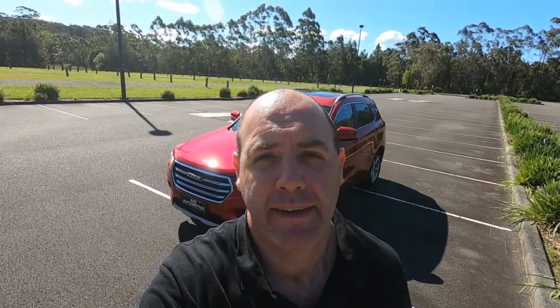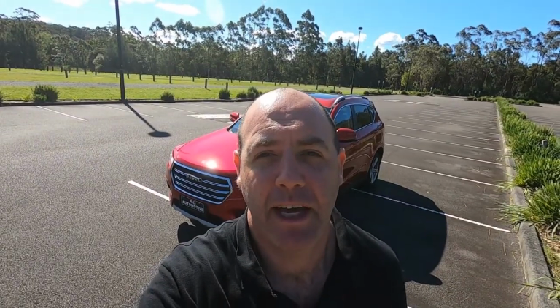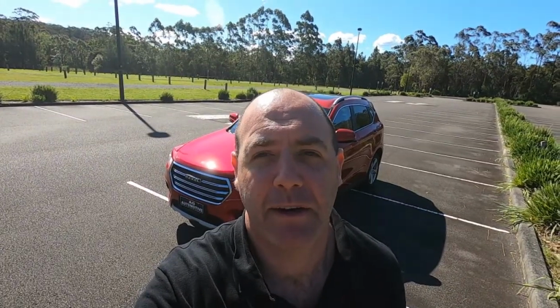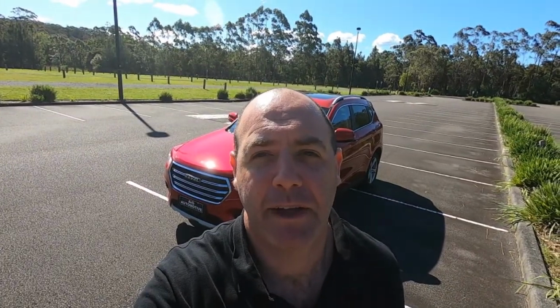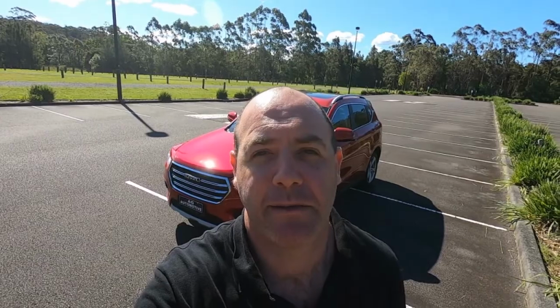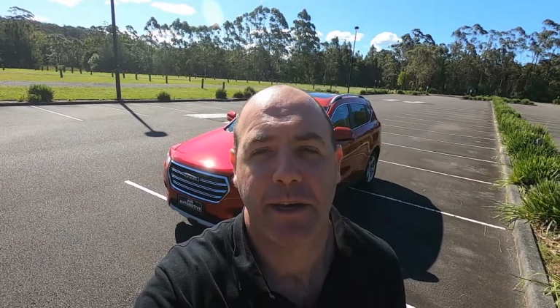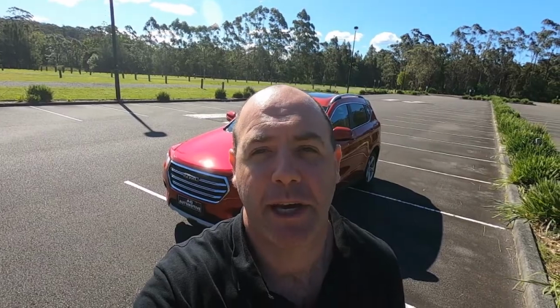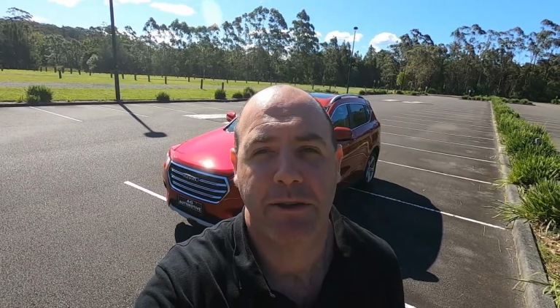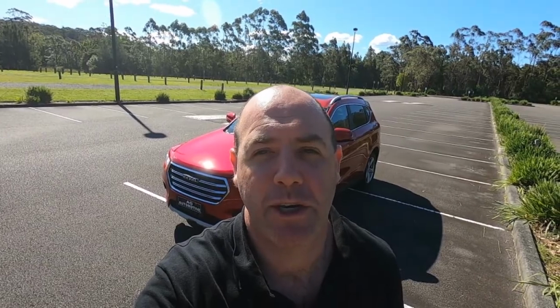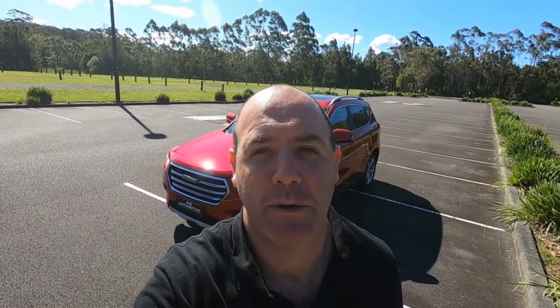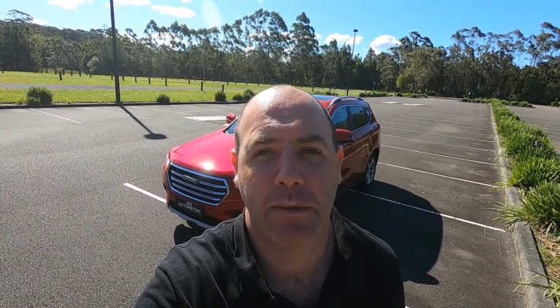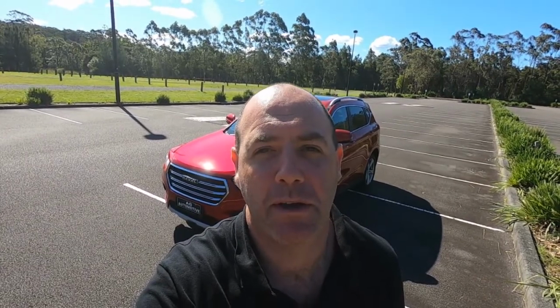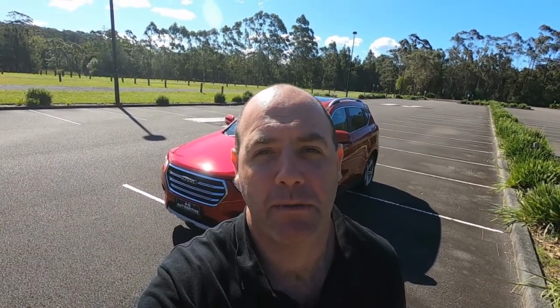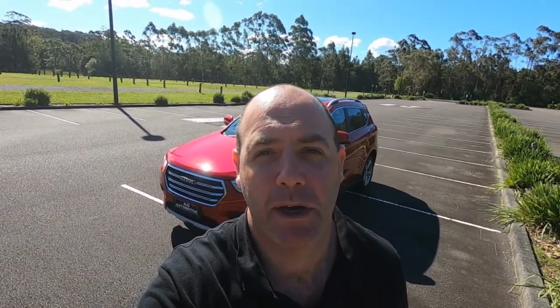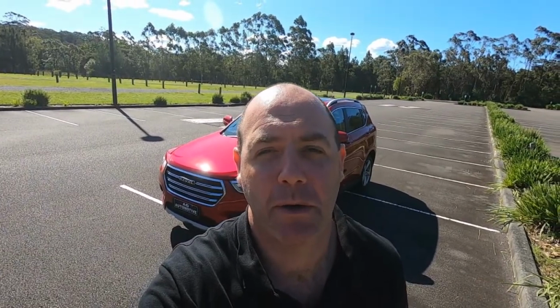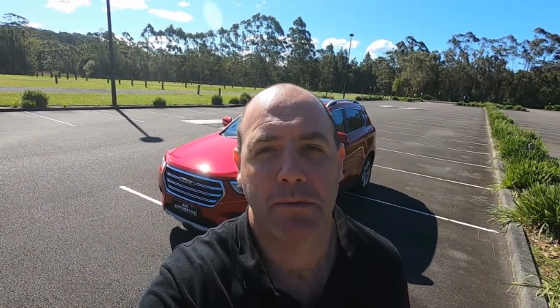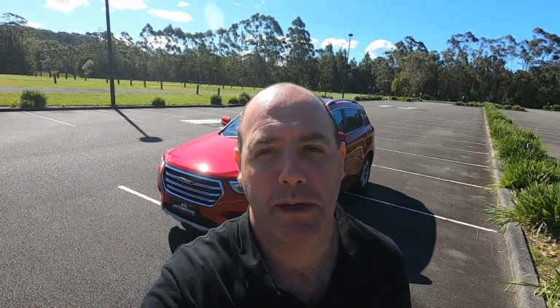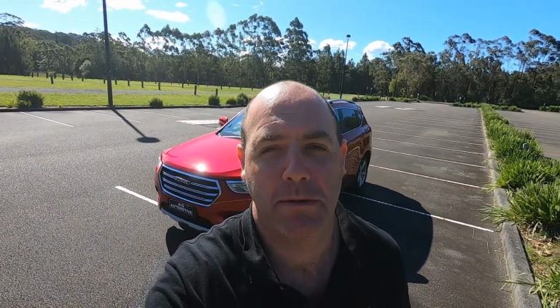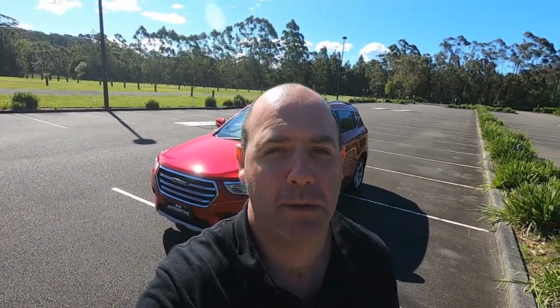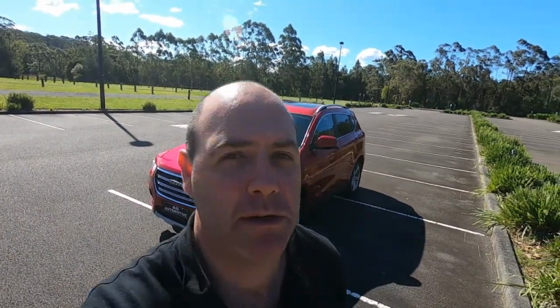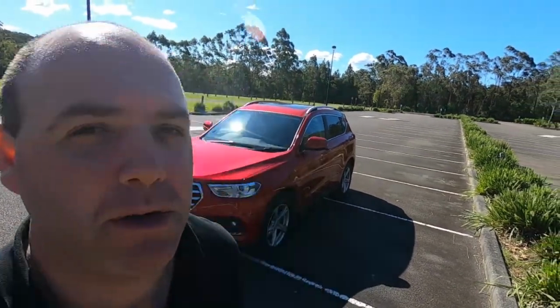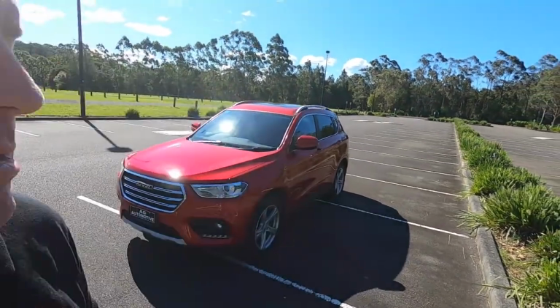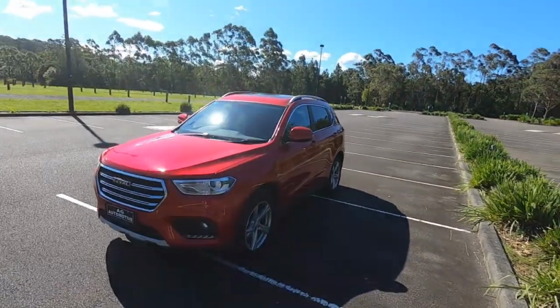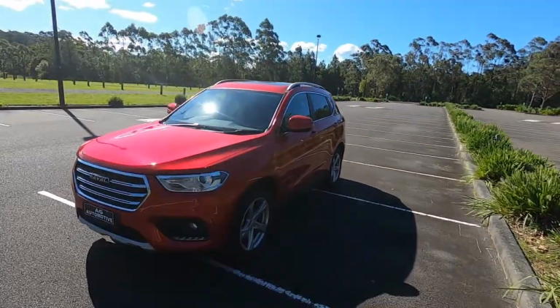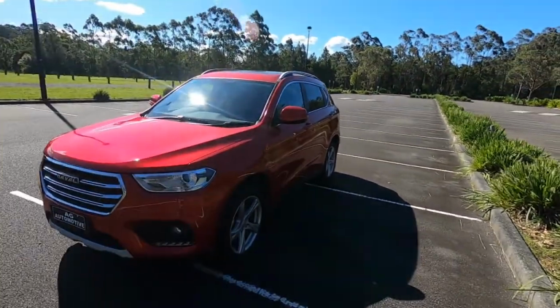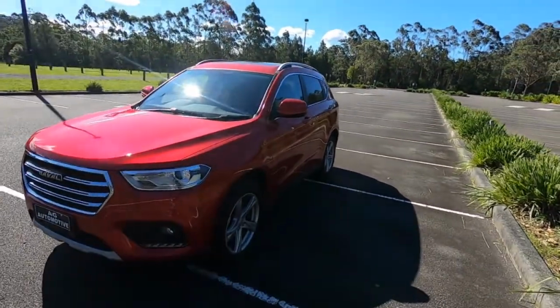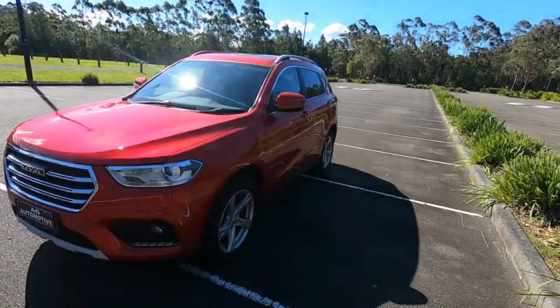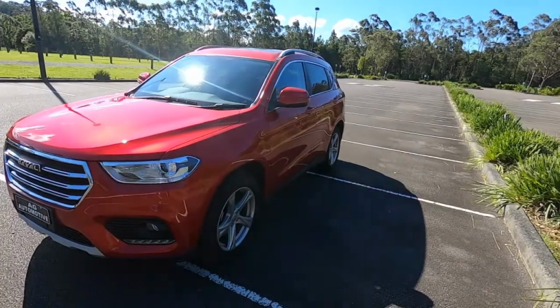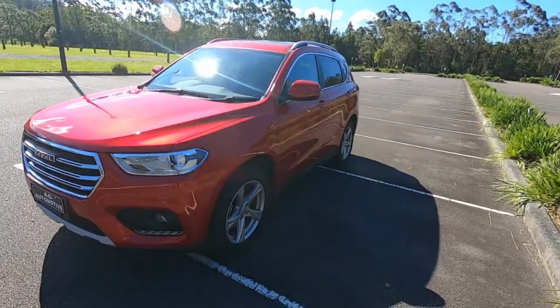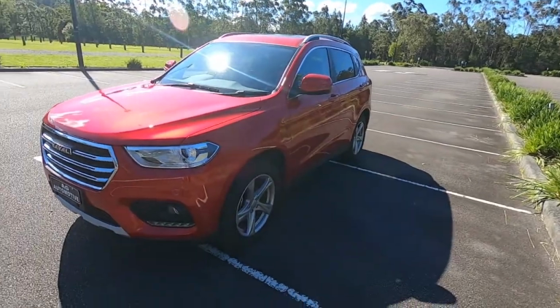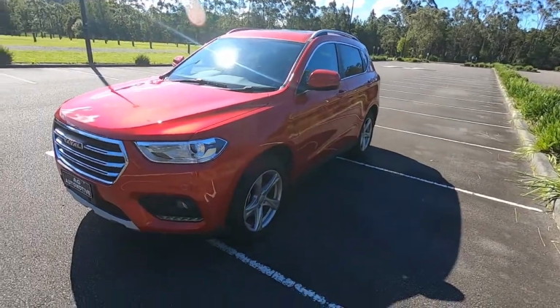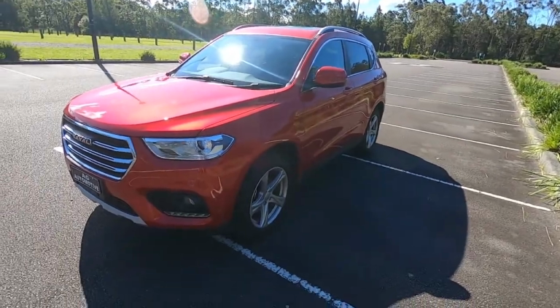Hey guys, Alex here from AG Automotive, and welcome back to another one. Behind me today we have the Havel H2.